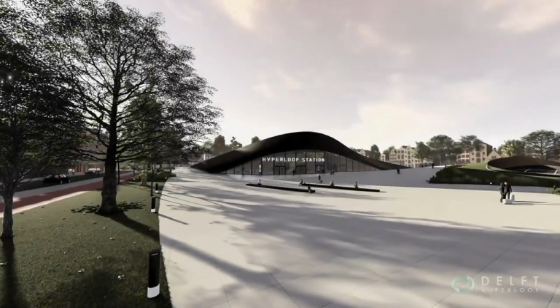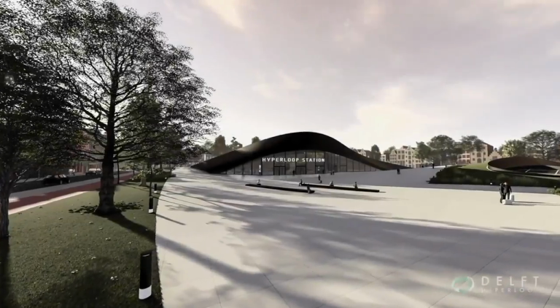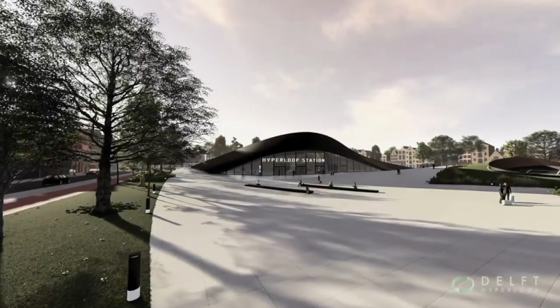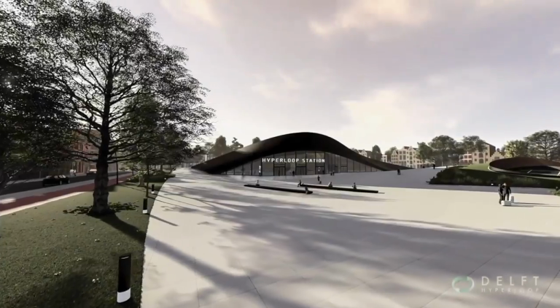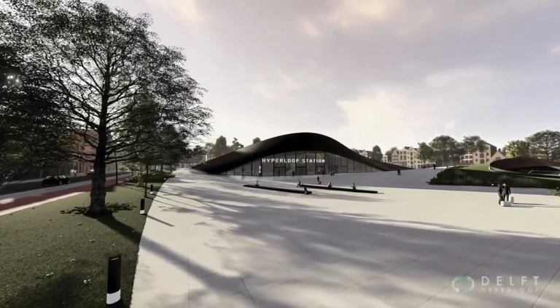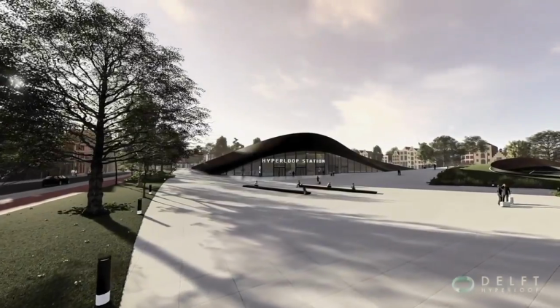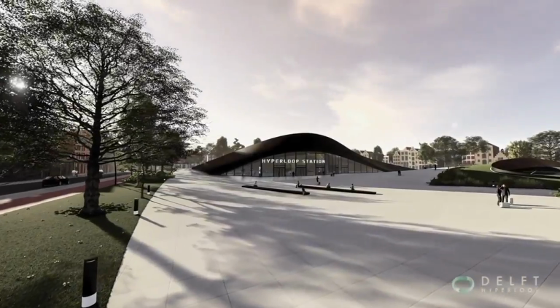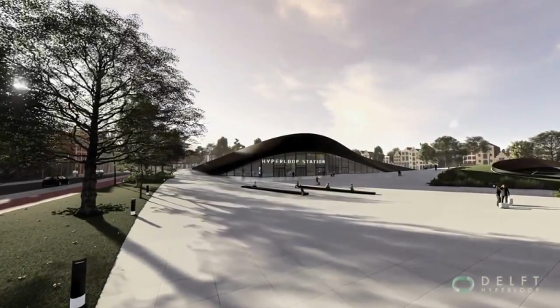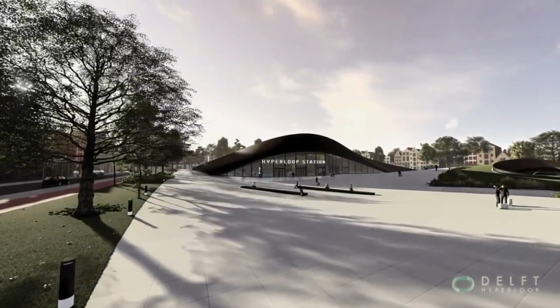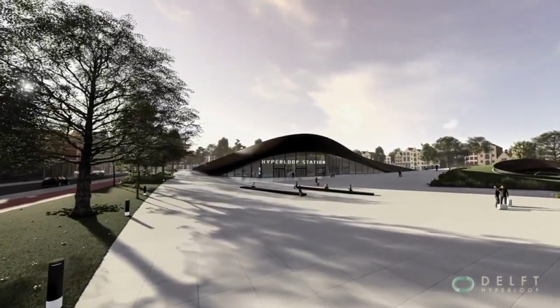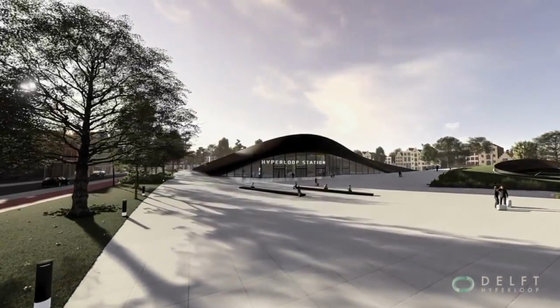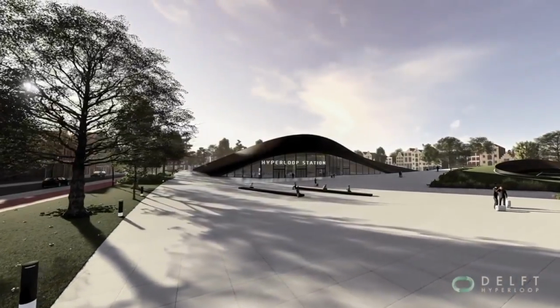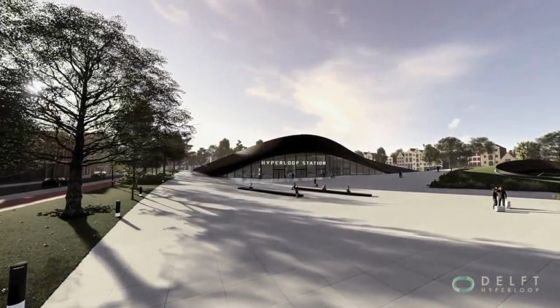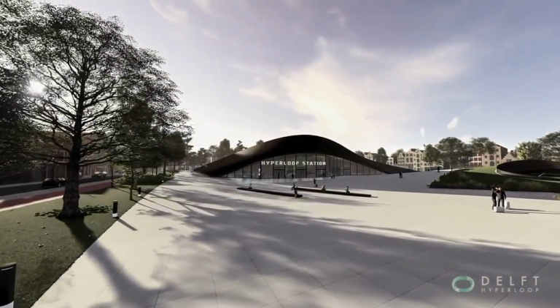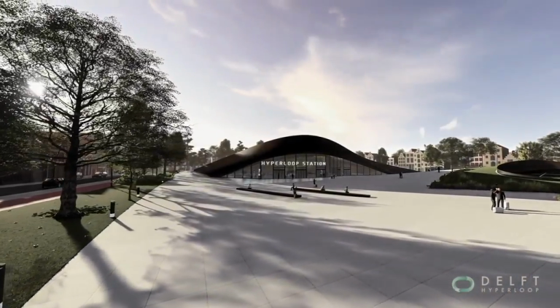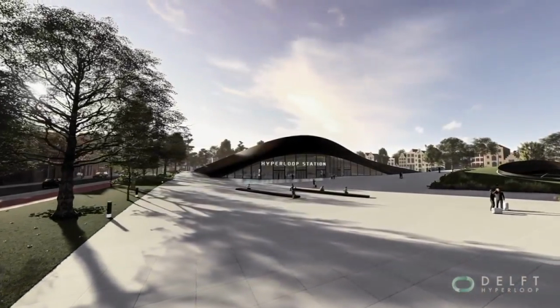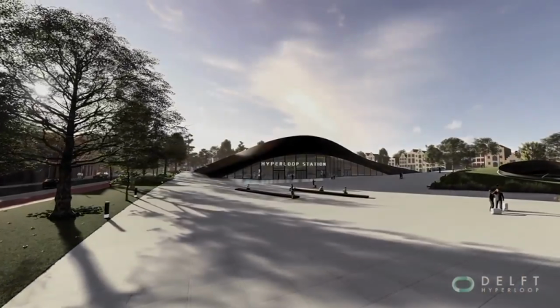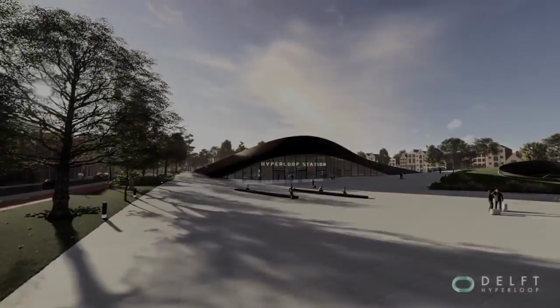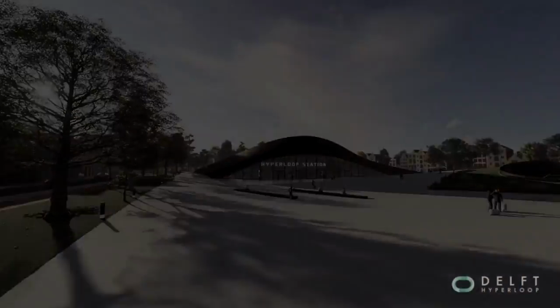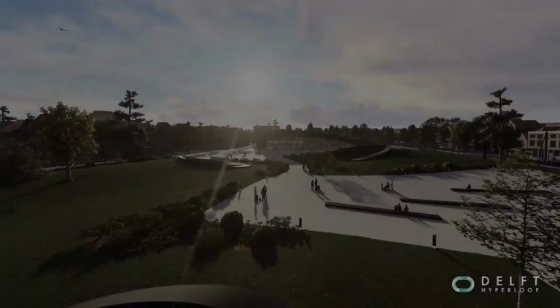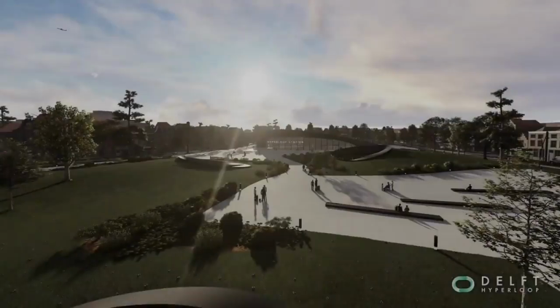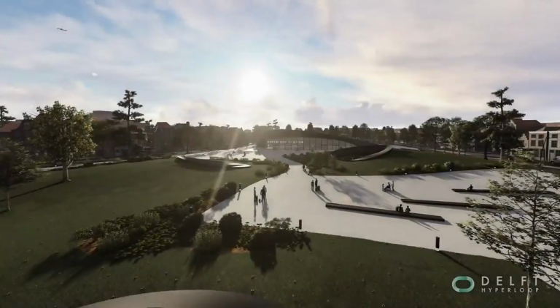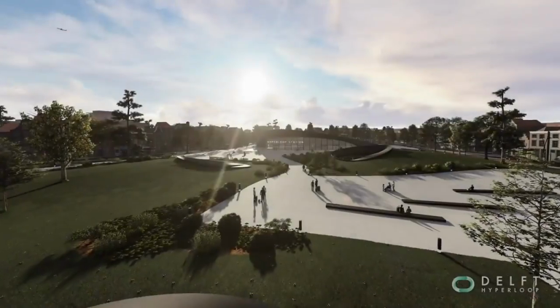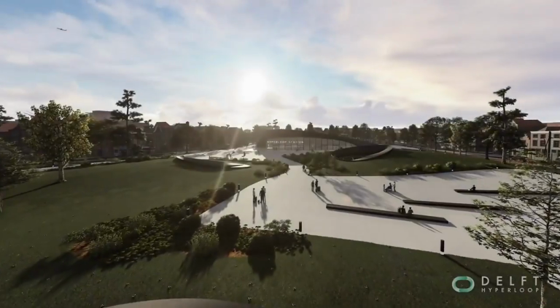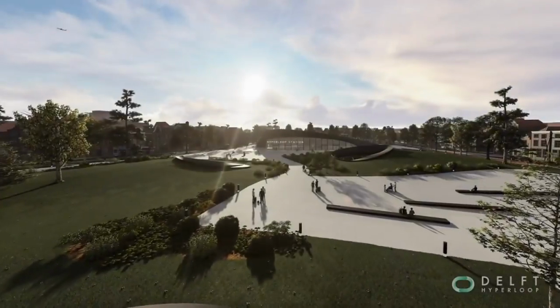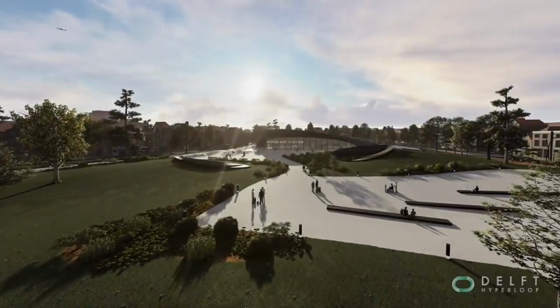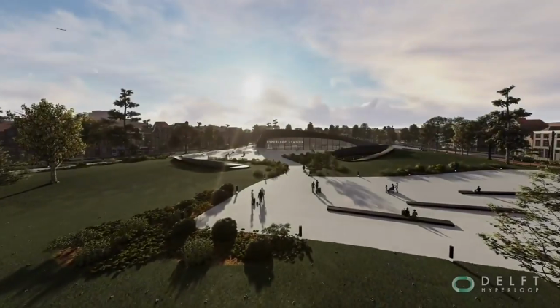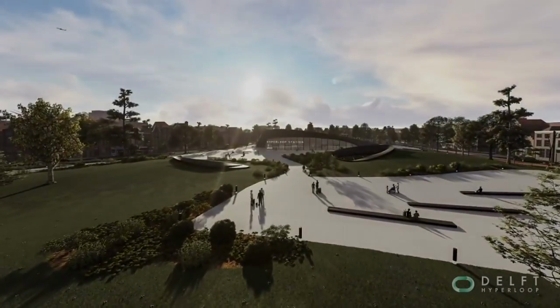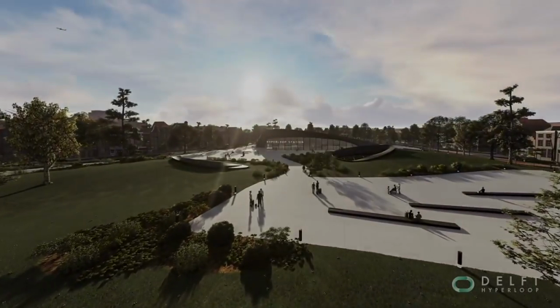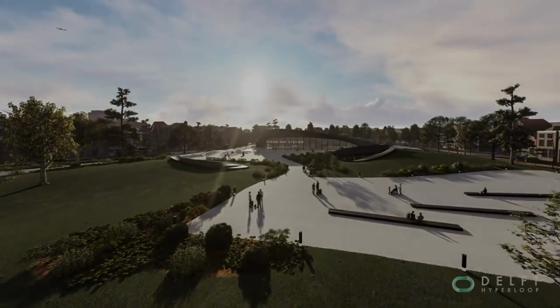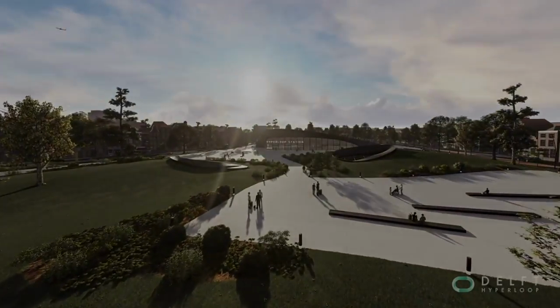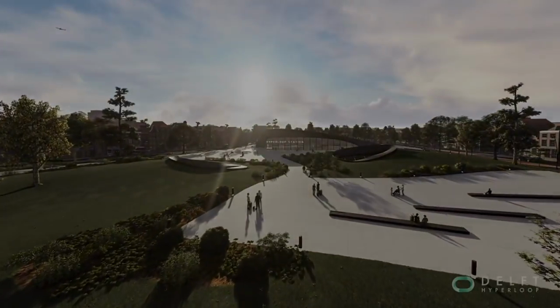Whatever your background, this MOOC will give you the tools to understand this new mode of transportation.